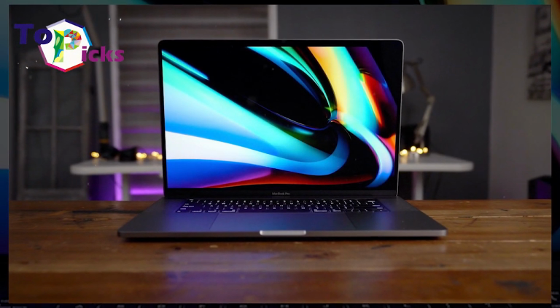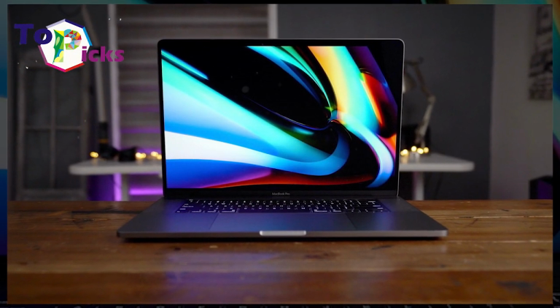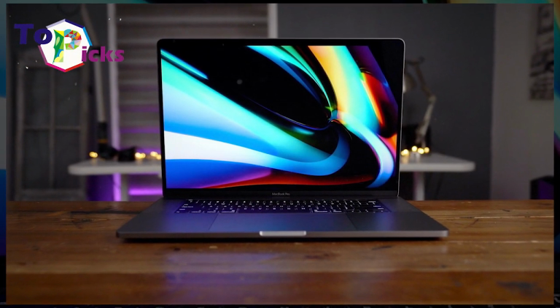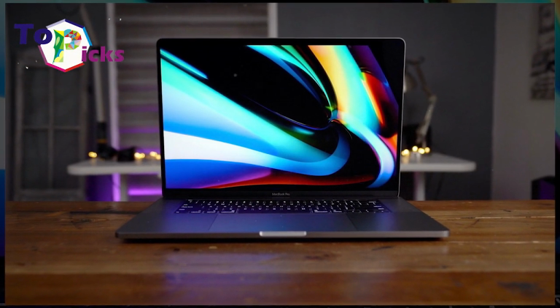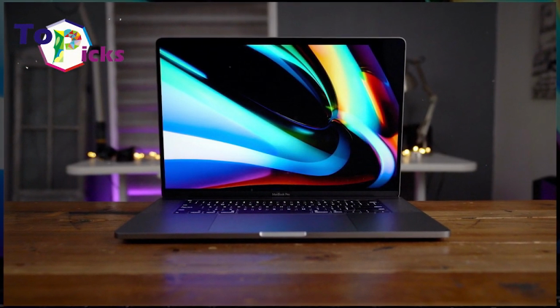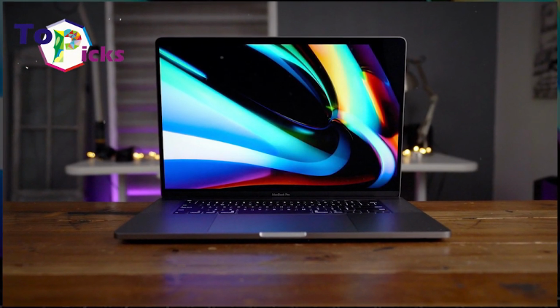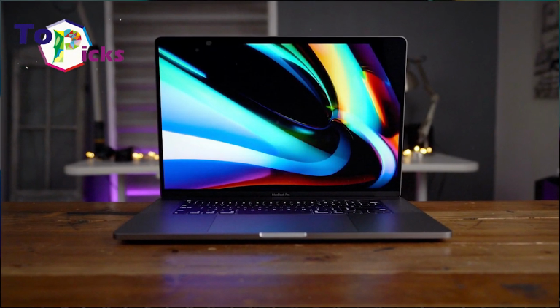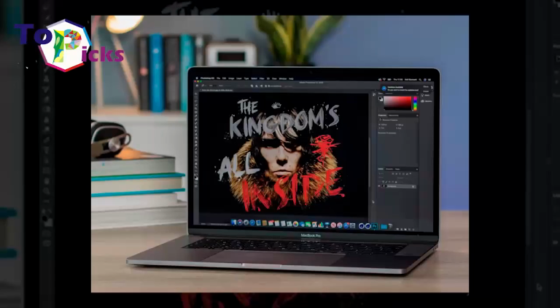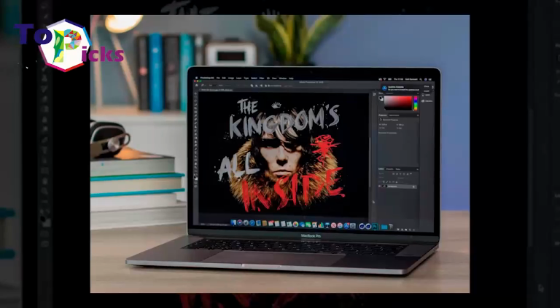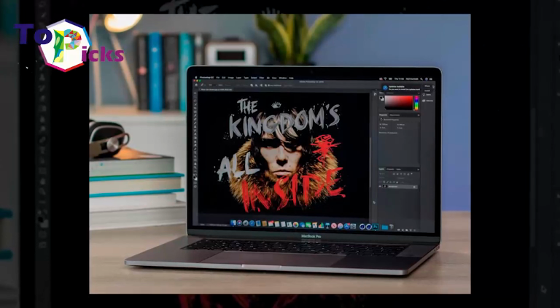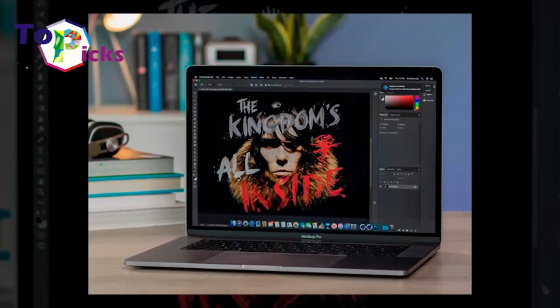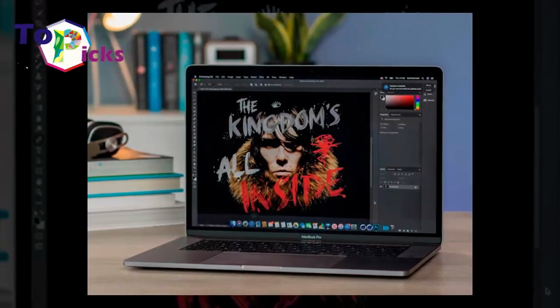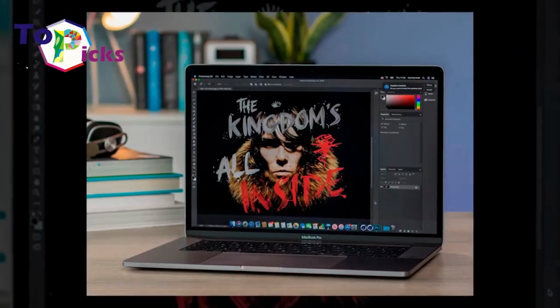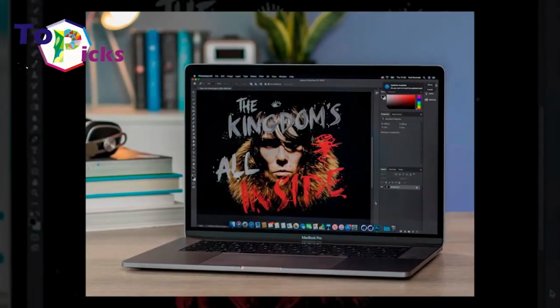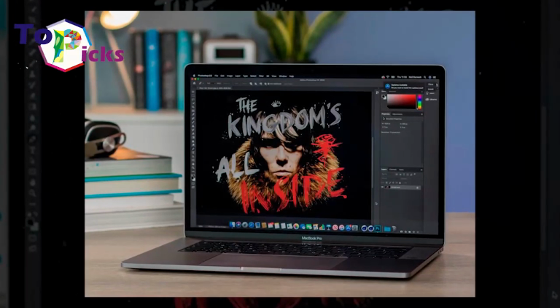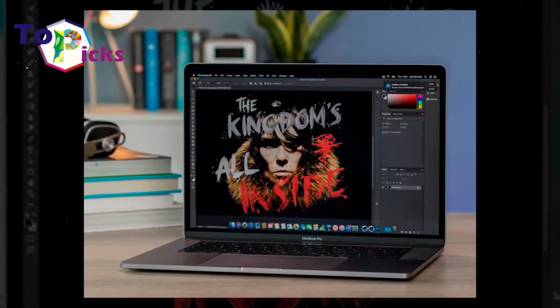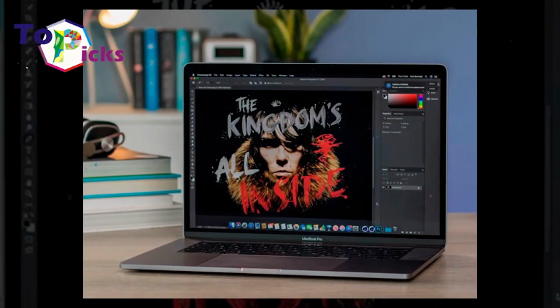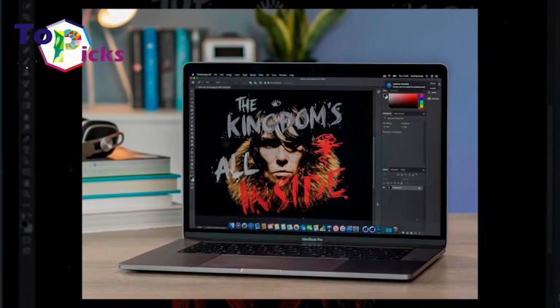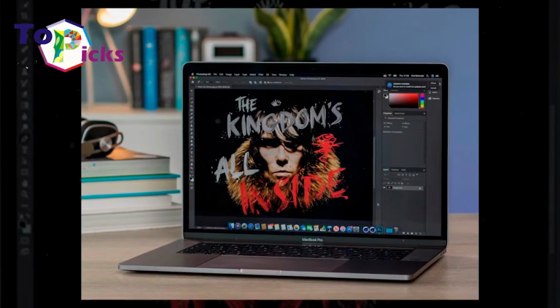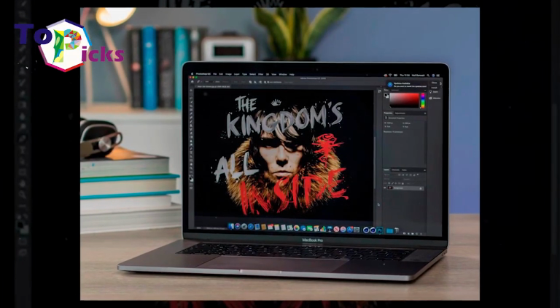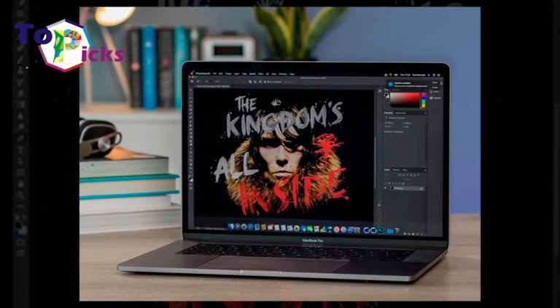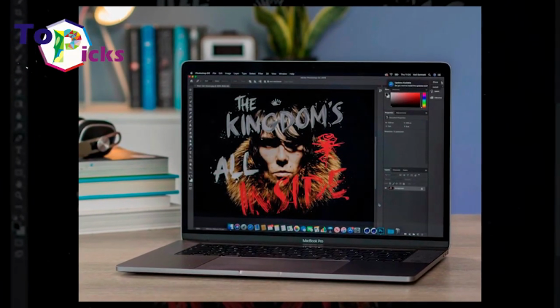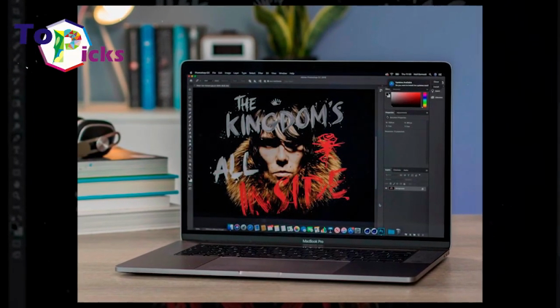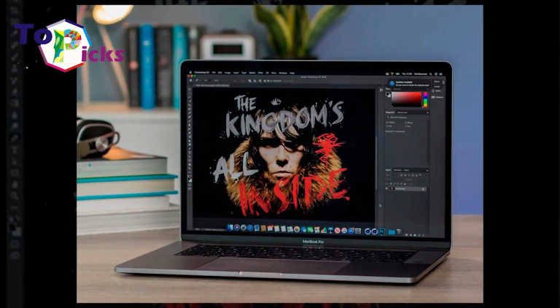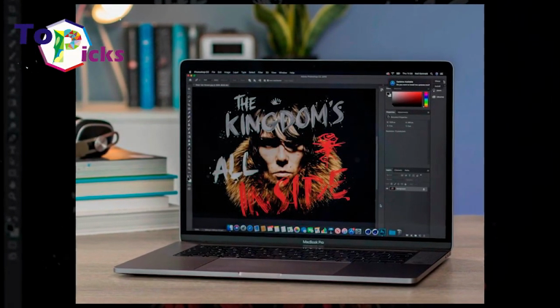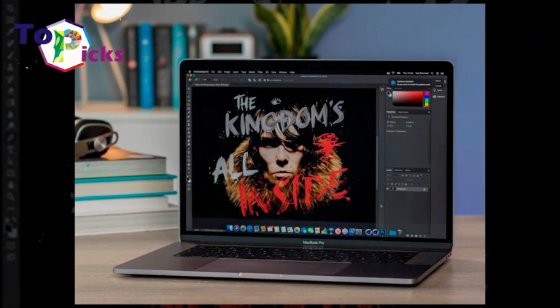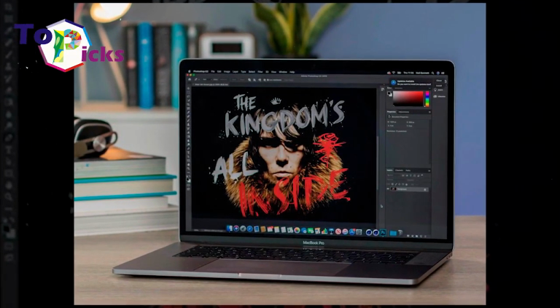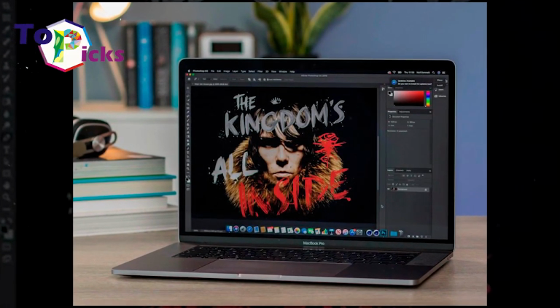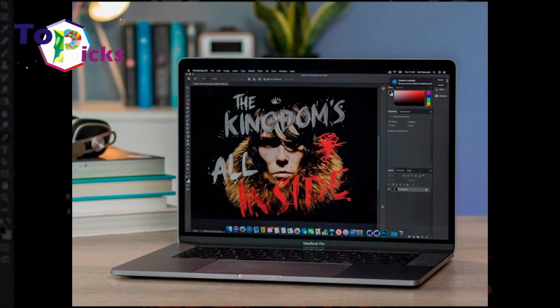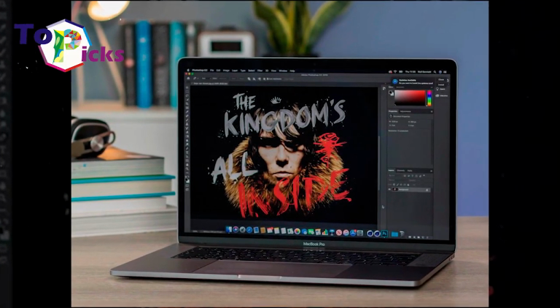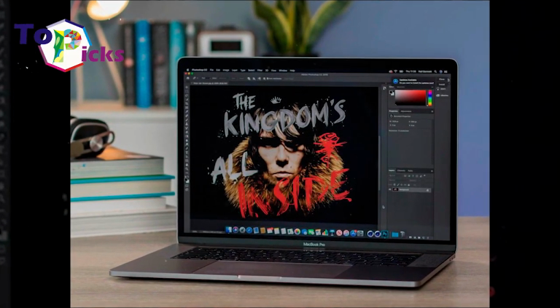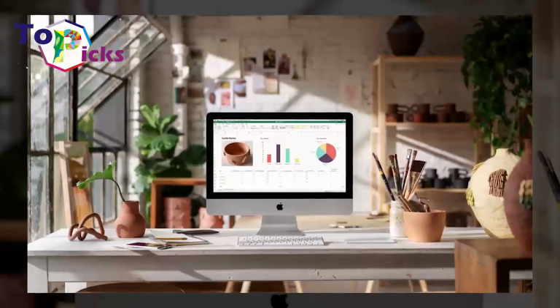Are you currently looking for a new Mac or MacBook? In today's video we have listed some of the best MacBooks and Macs.